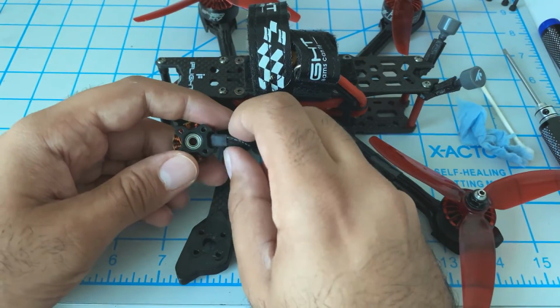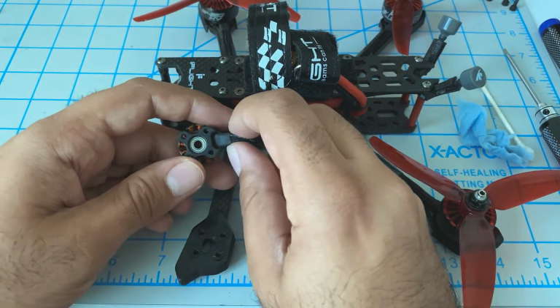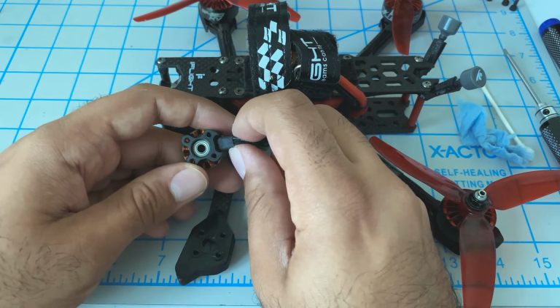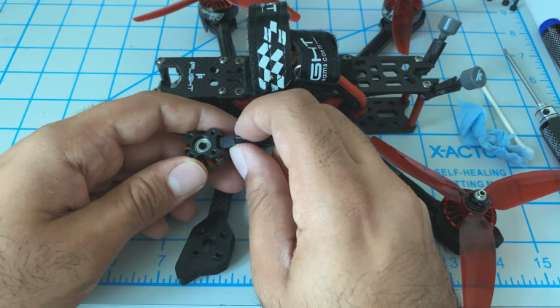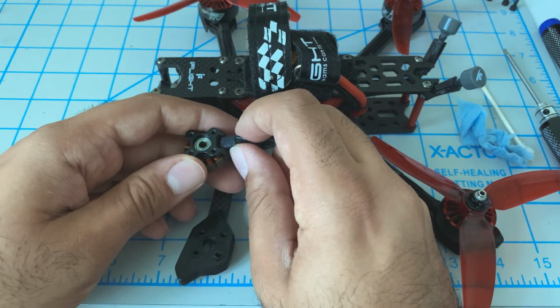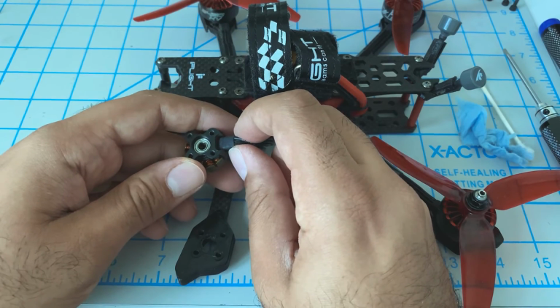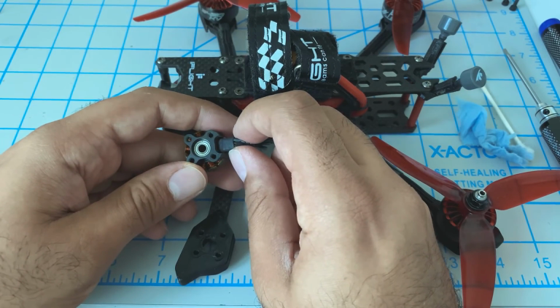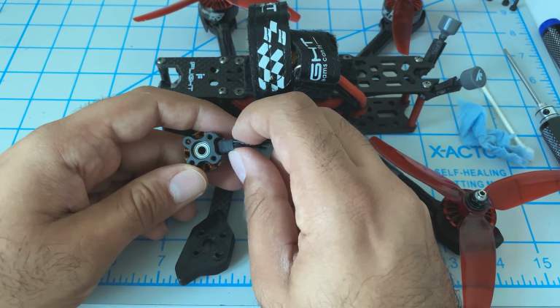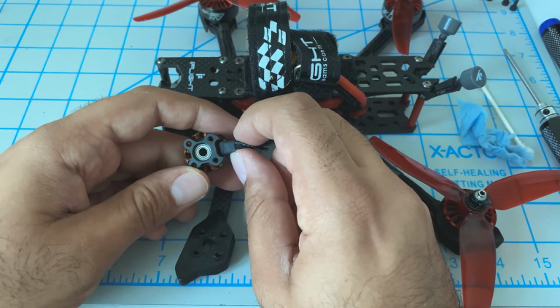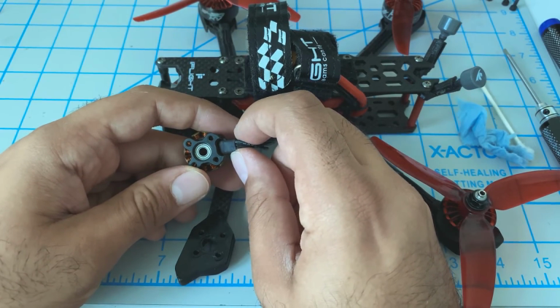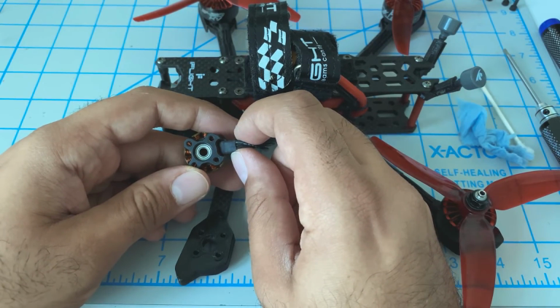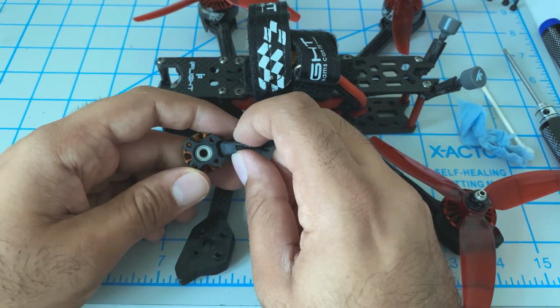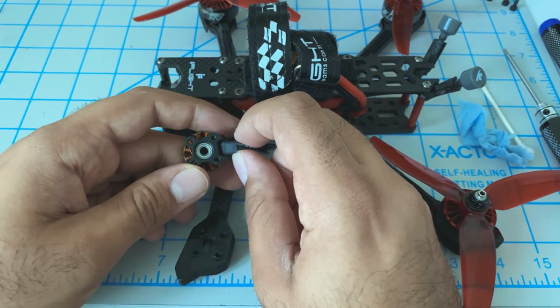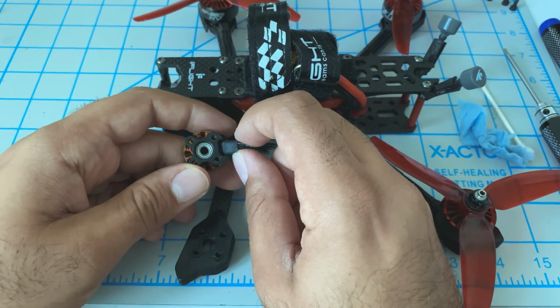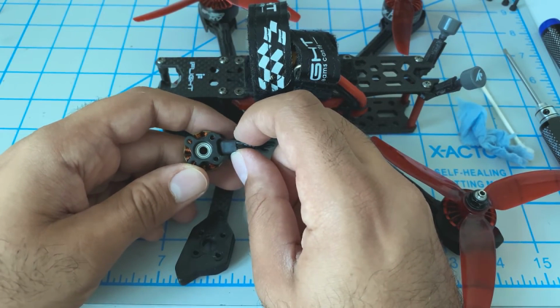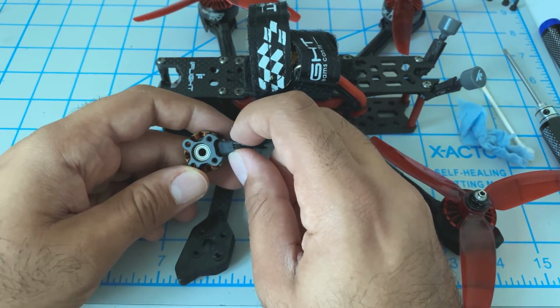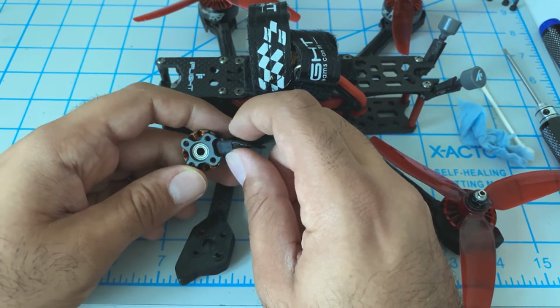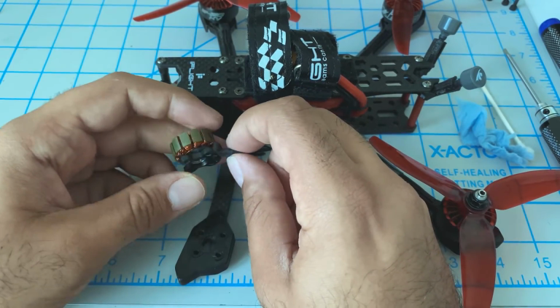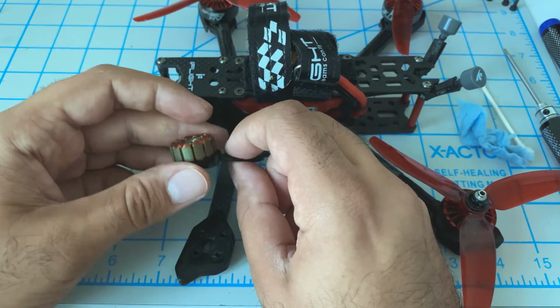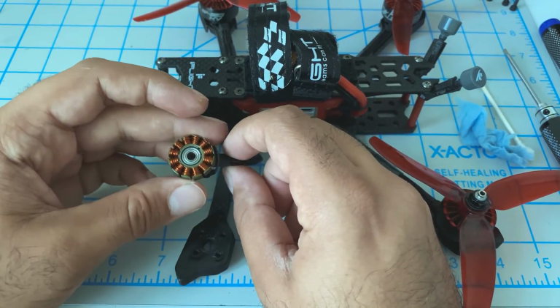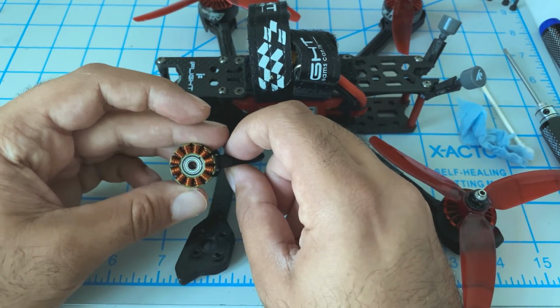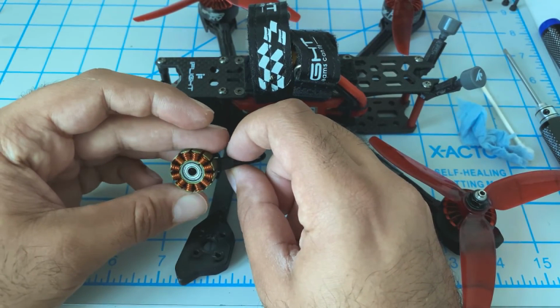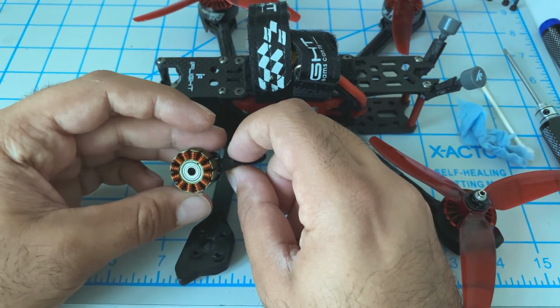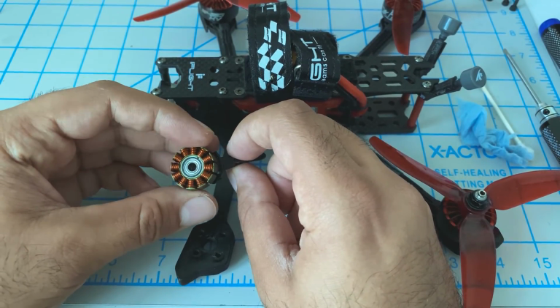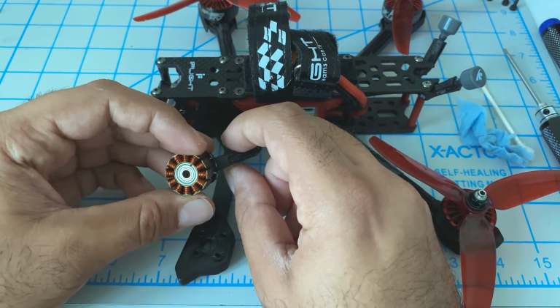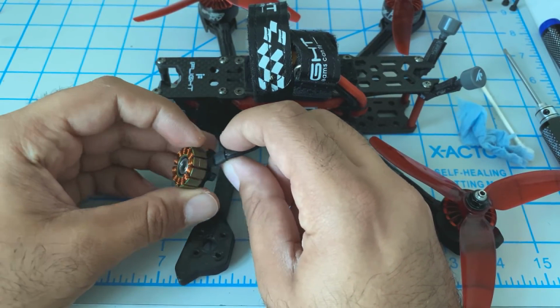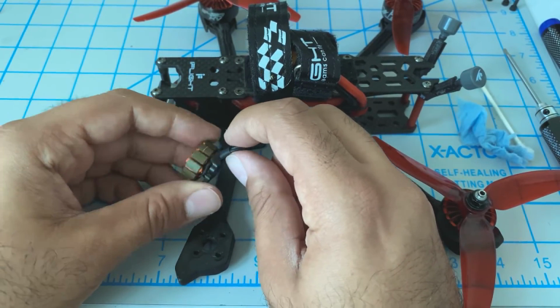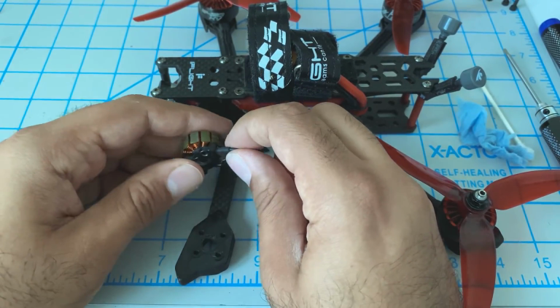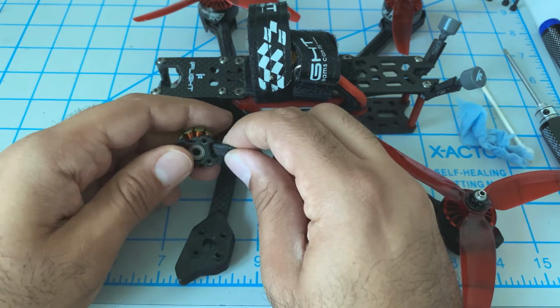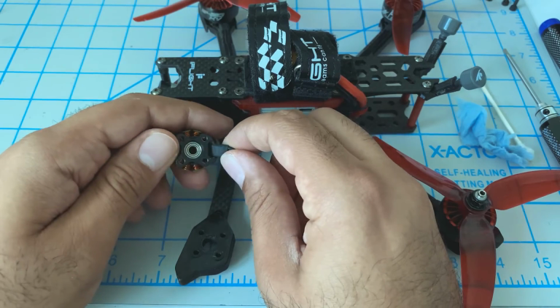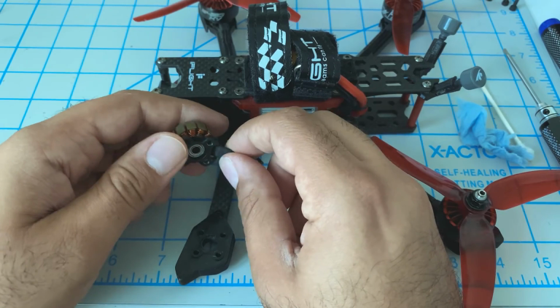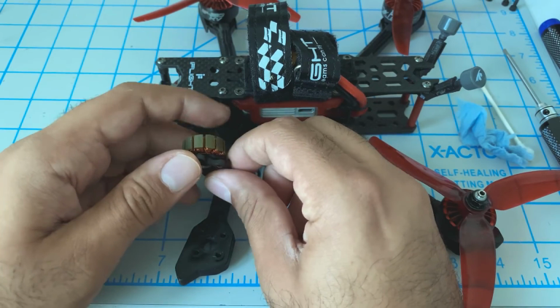Looks like that motor bearing is fairly pressed in, so we'll have to take the motor off and use a press.